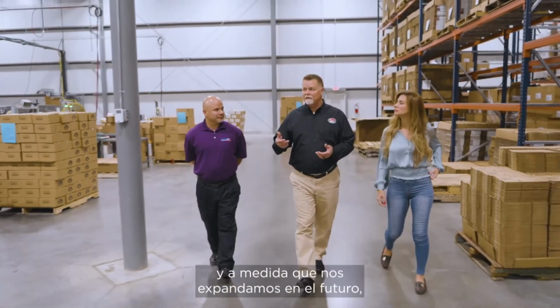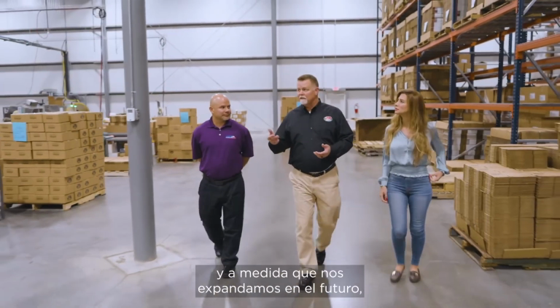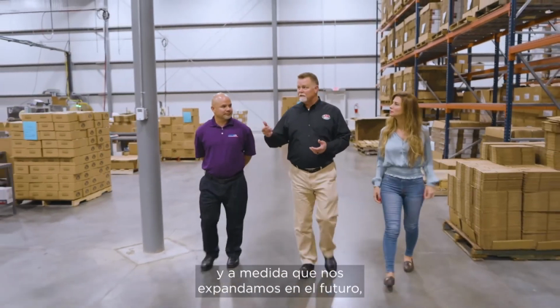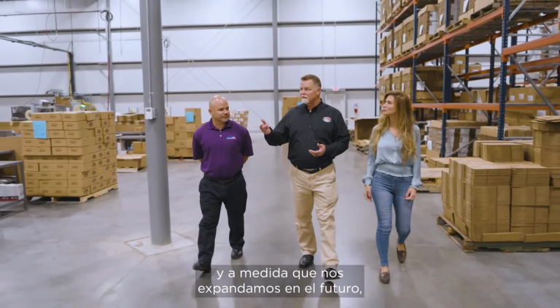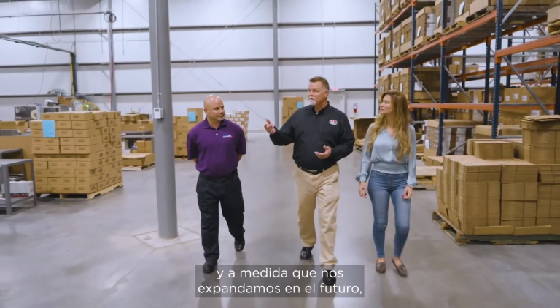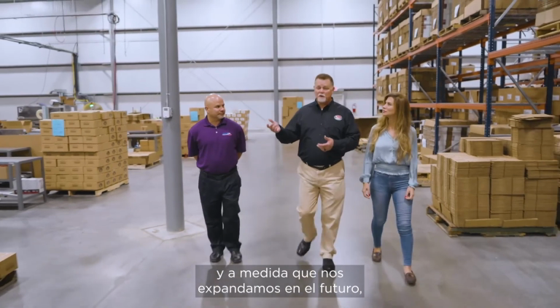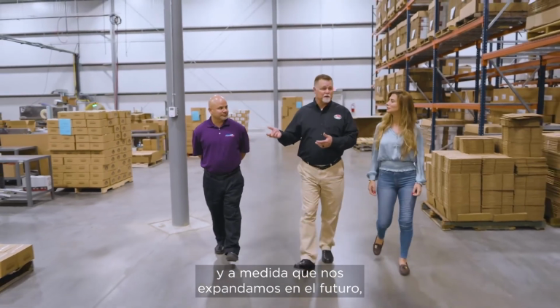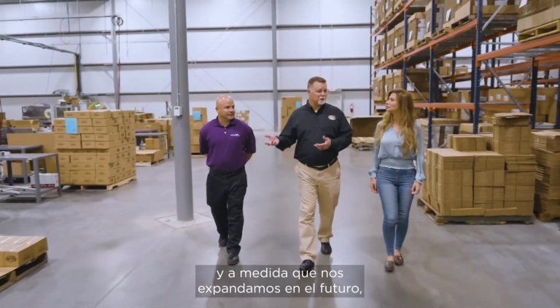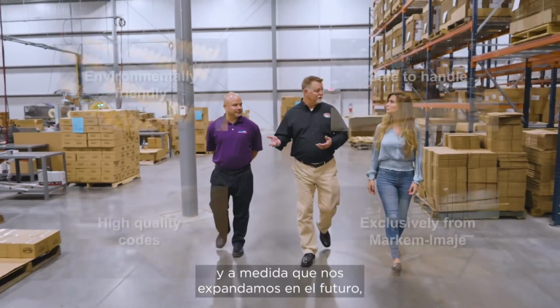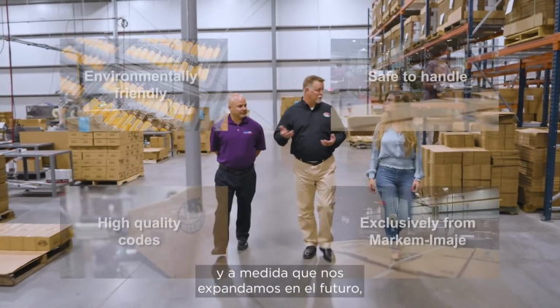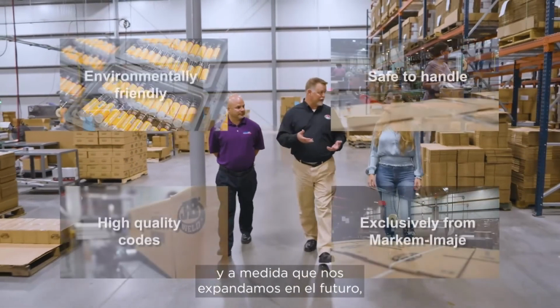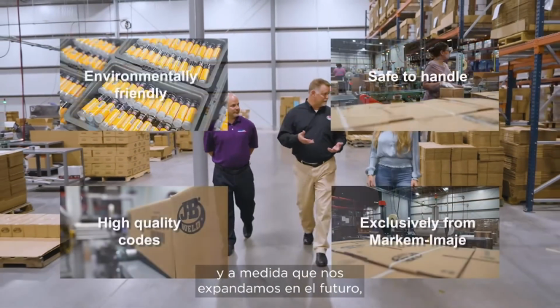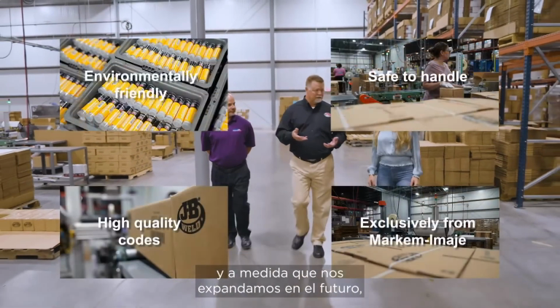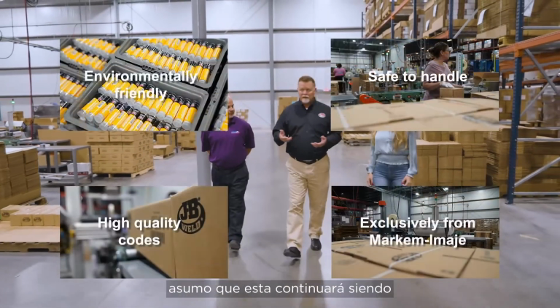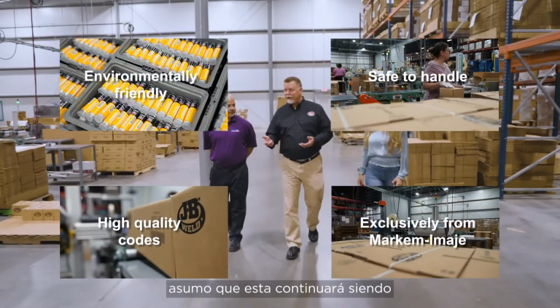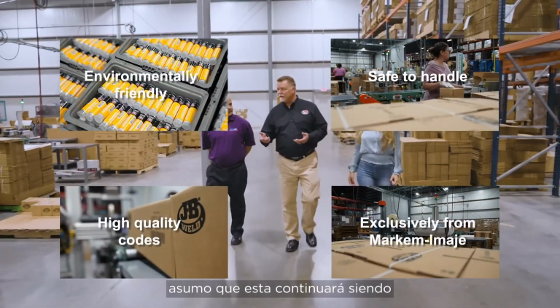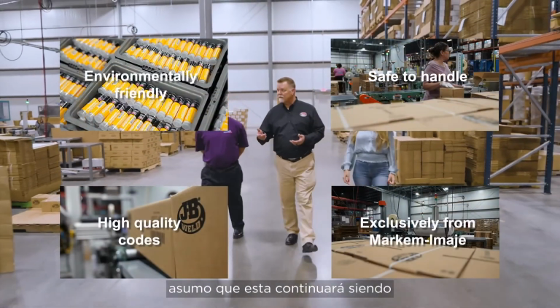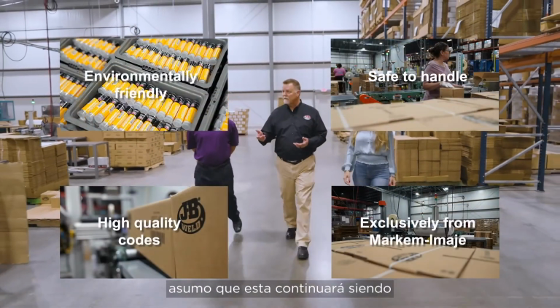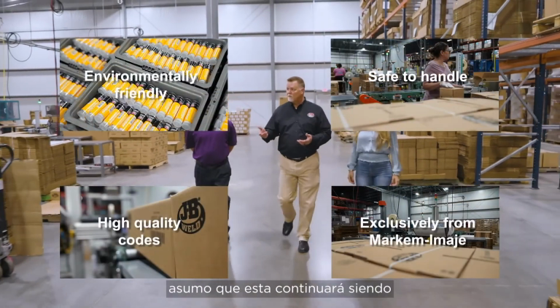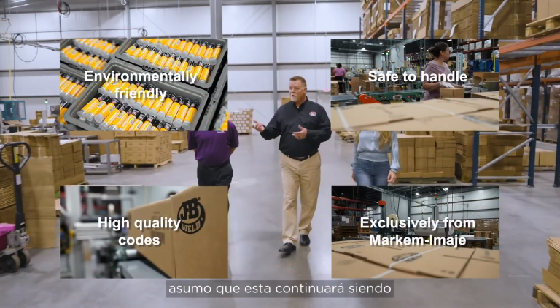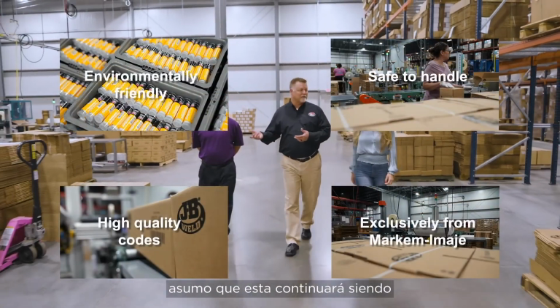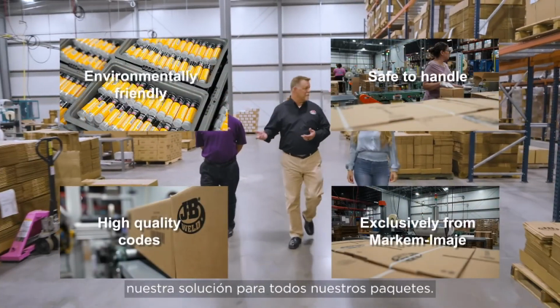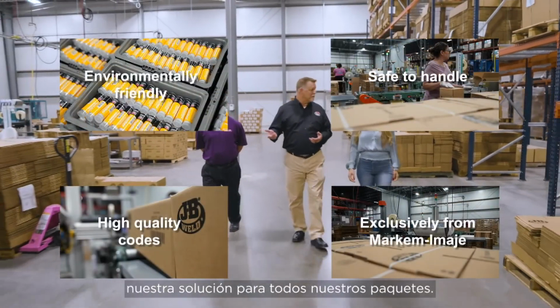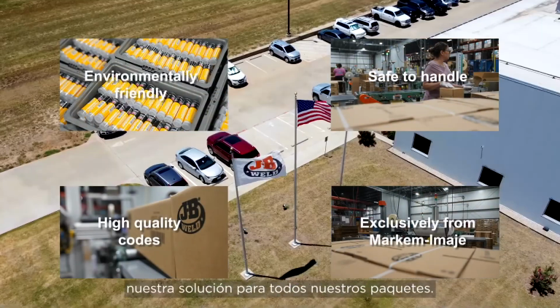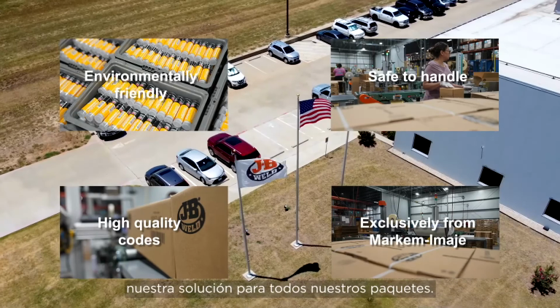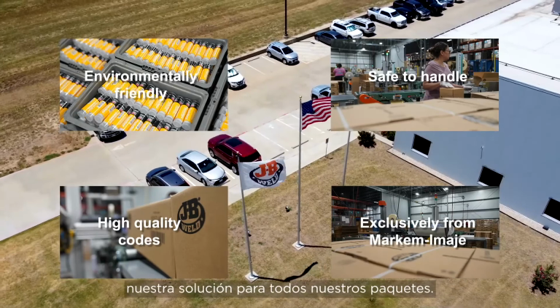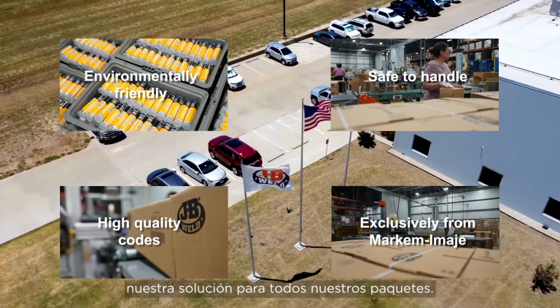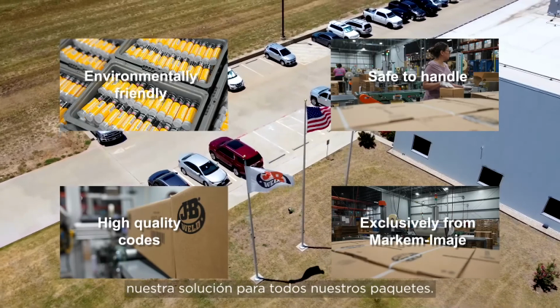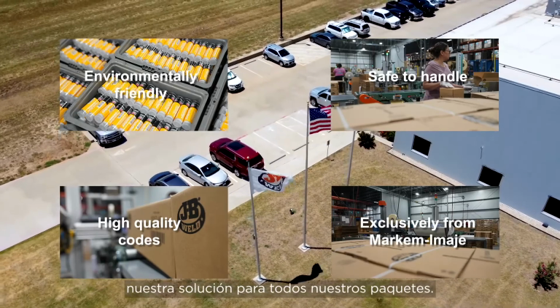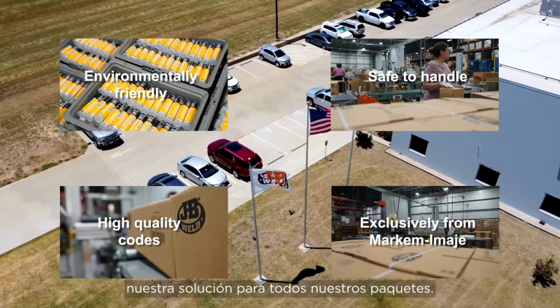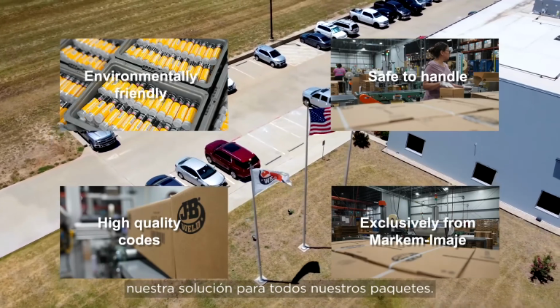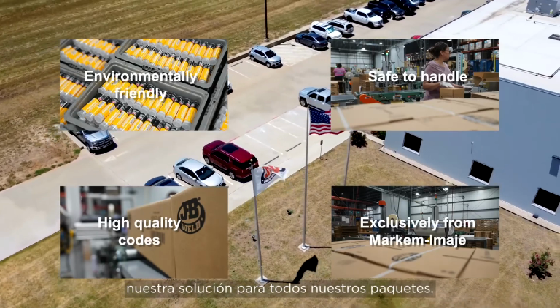As we expand in the future, I would assume that this would continue to be our solution for printing on our packages.